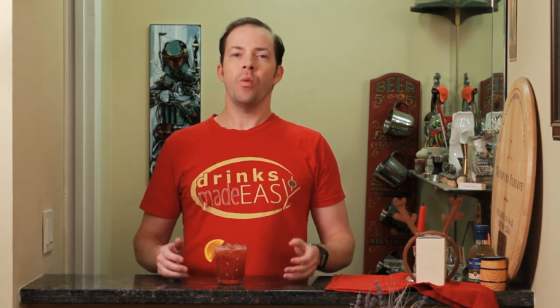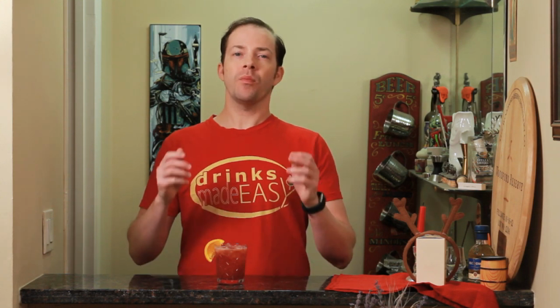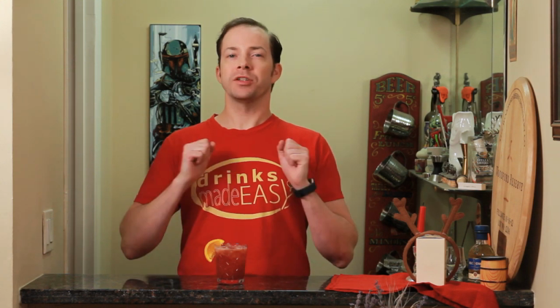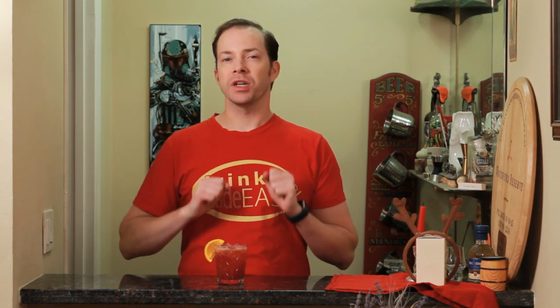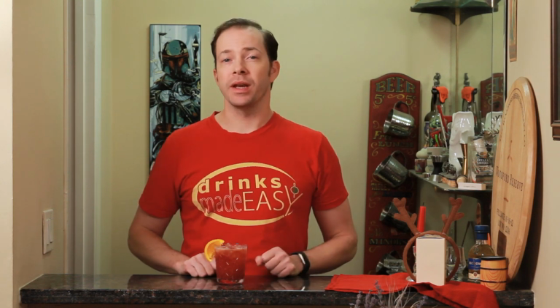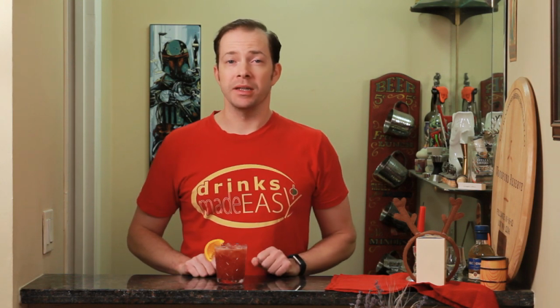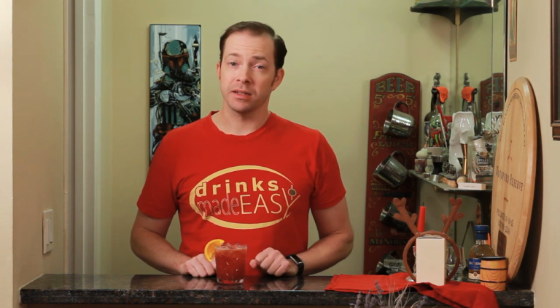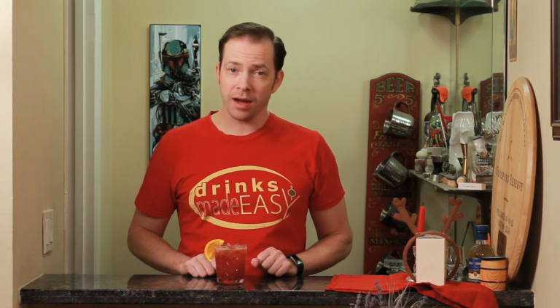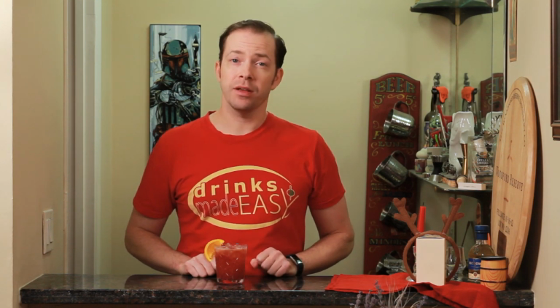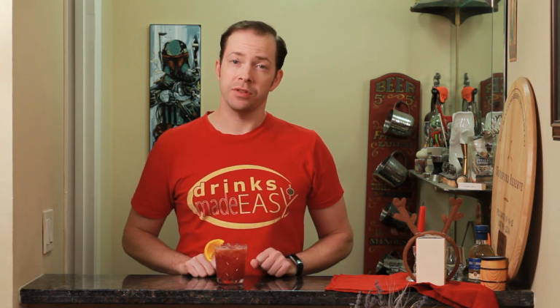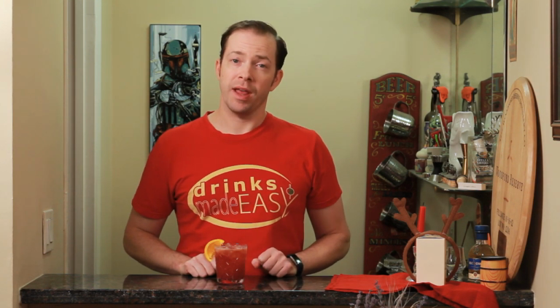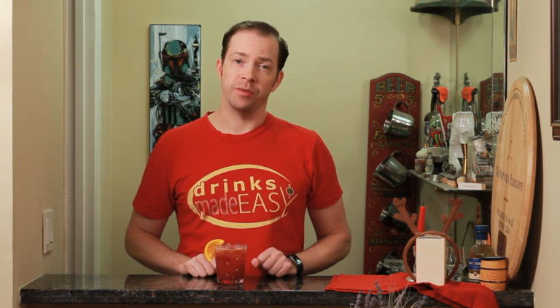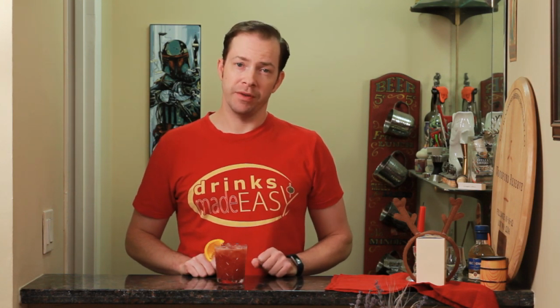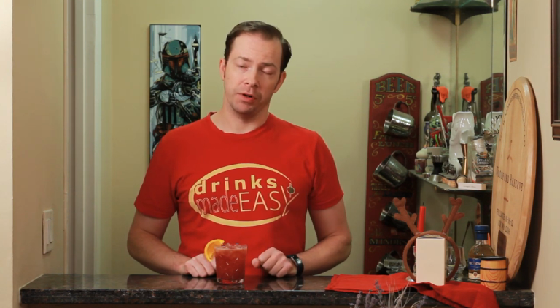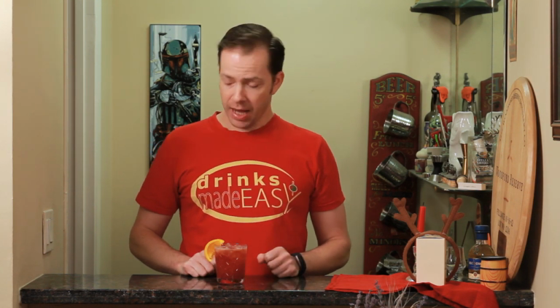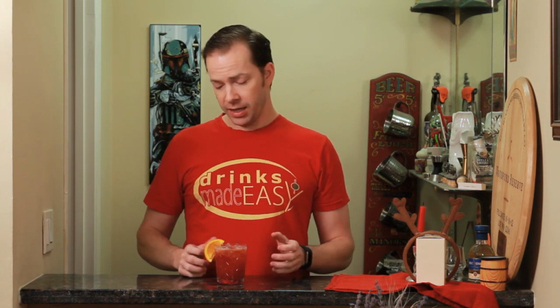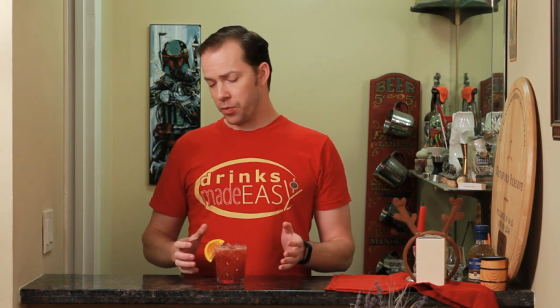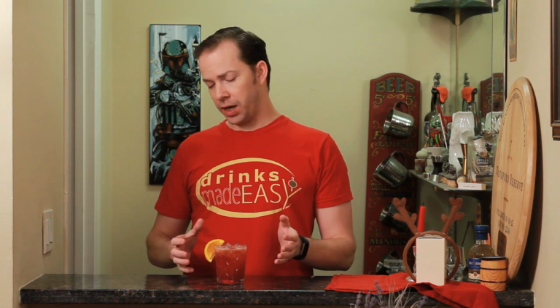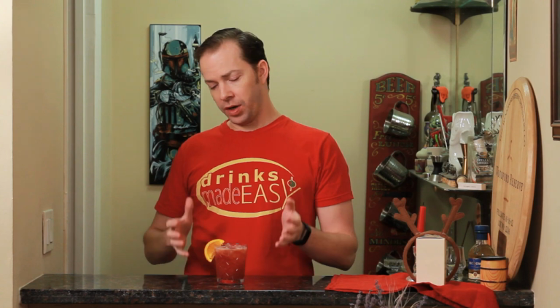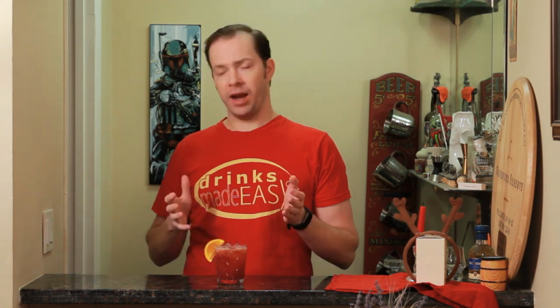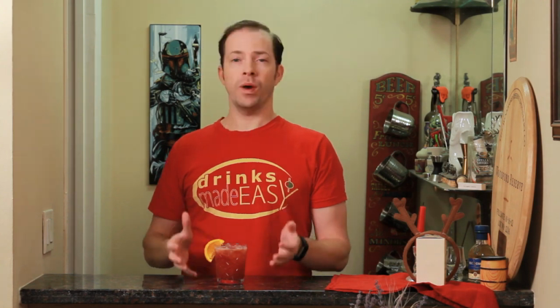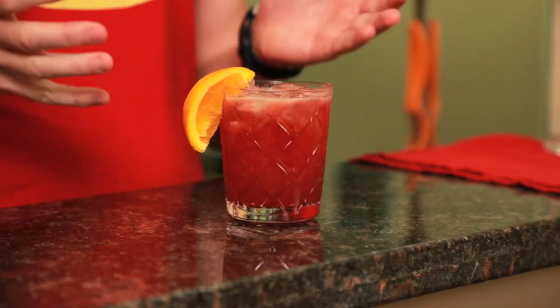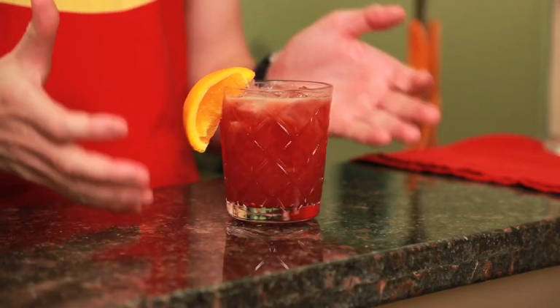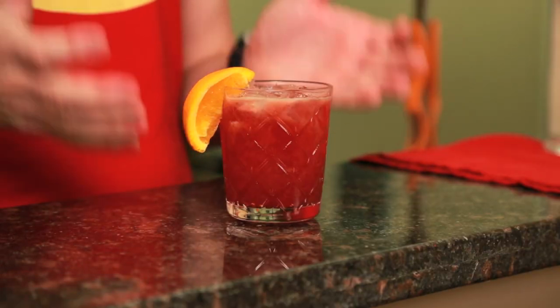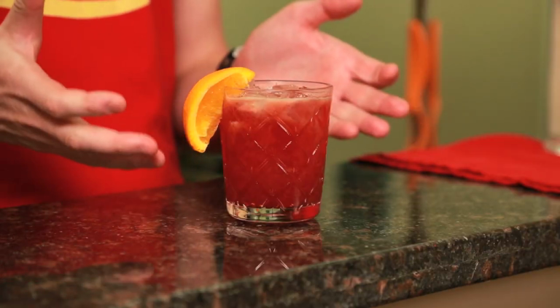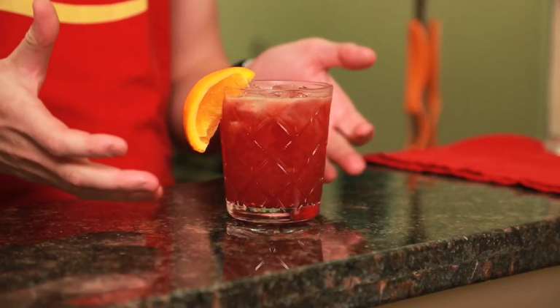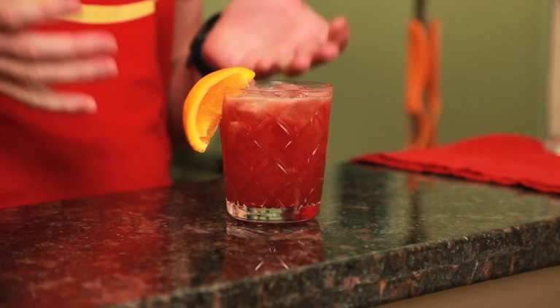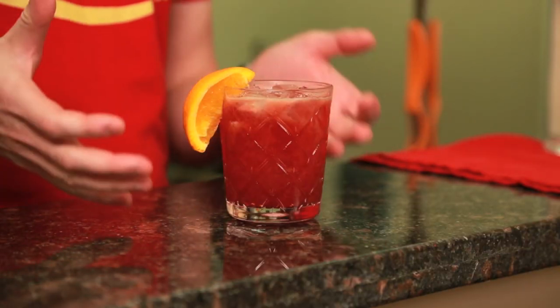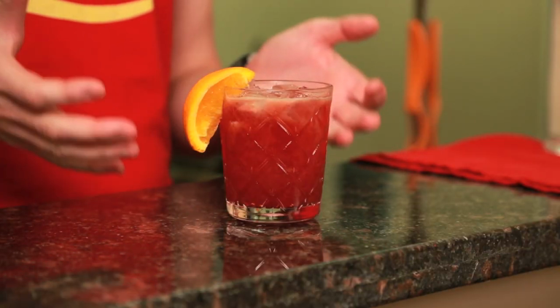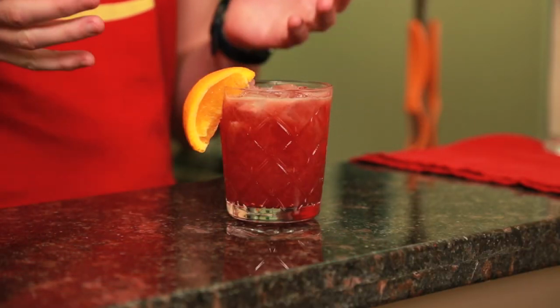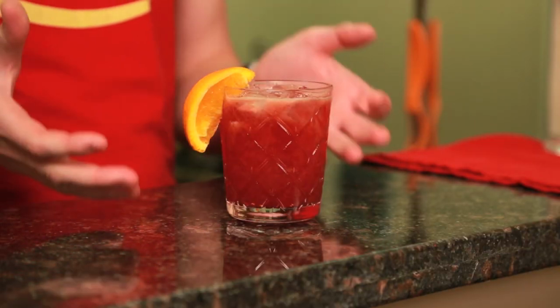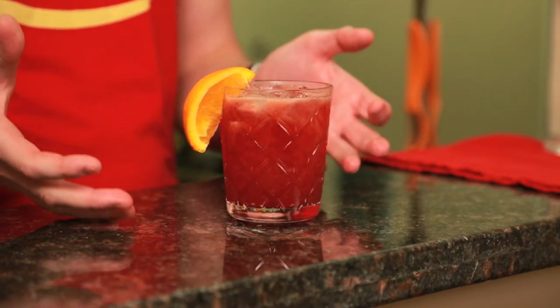Welcome back to Drinks Made Easy, because cocktails don't have to be difficult. Today we're taking a look at a winter bourbon smash using raspberry preserves.